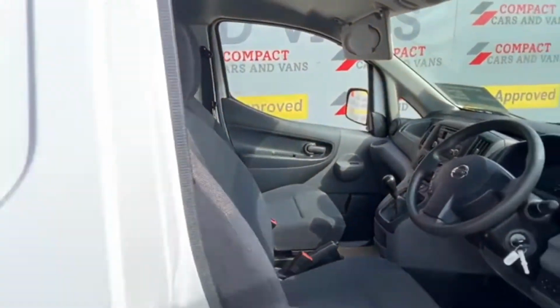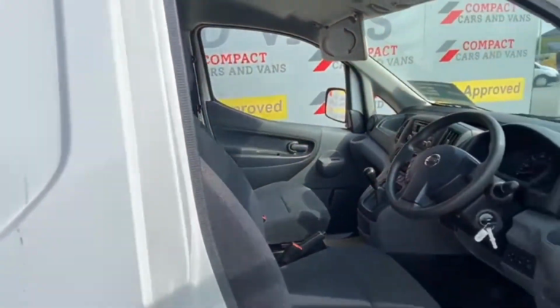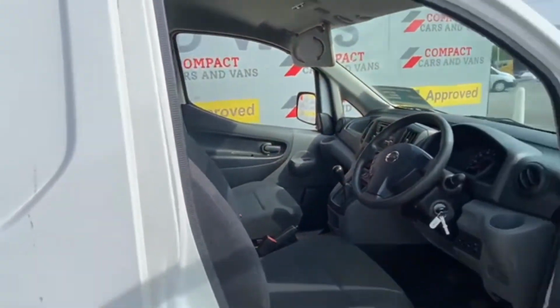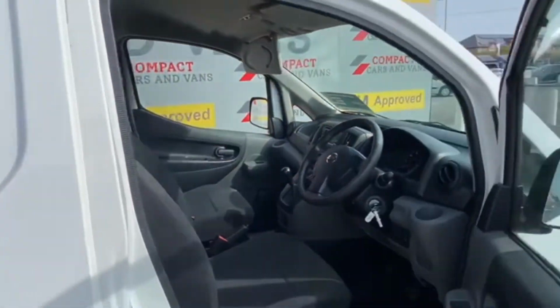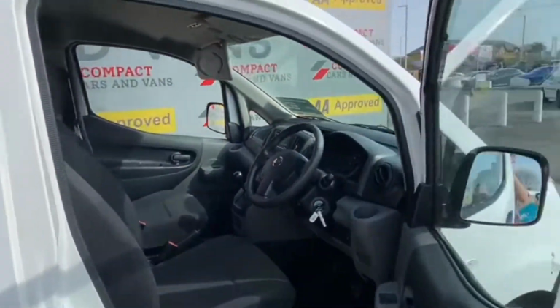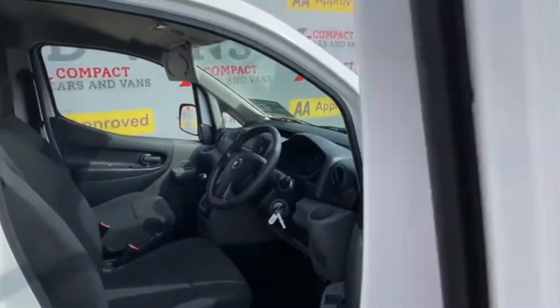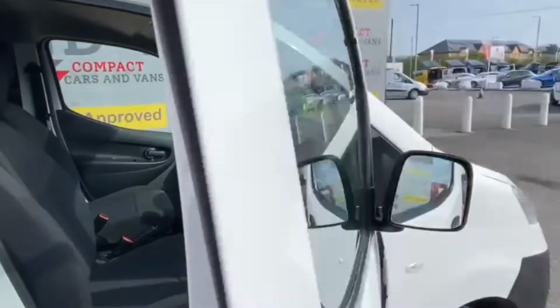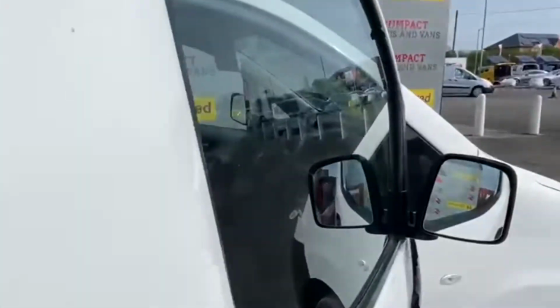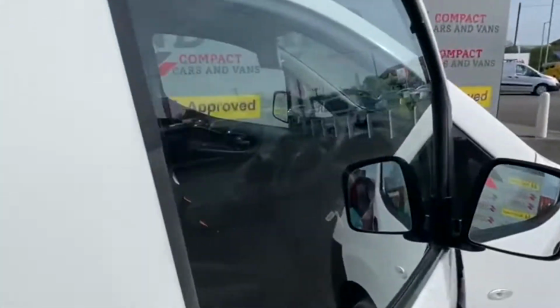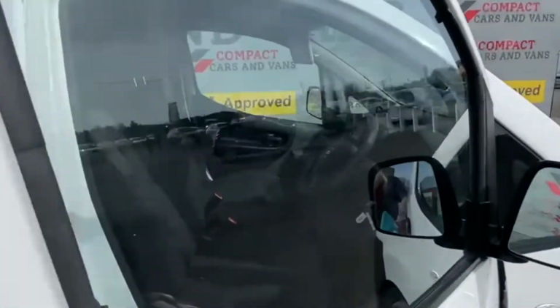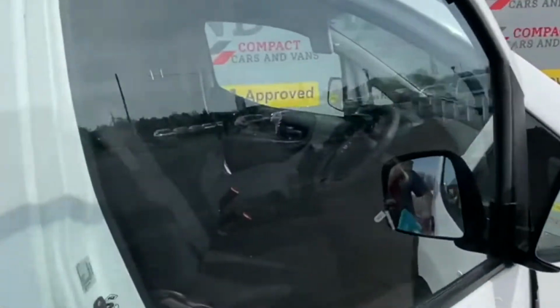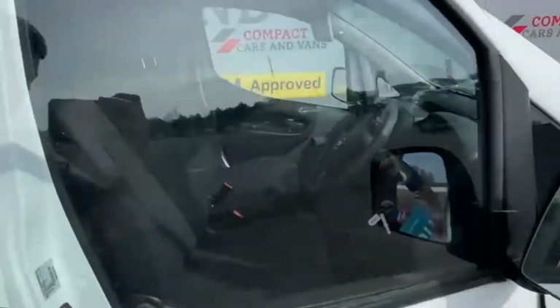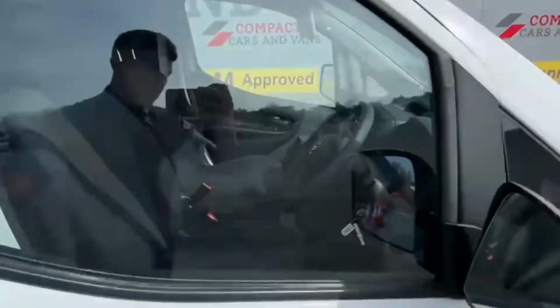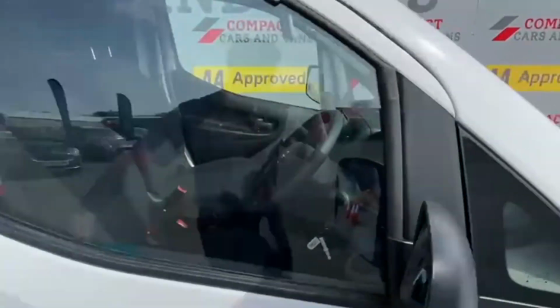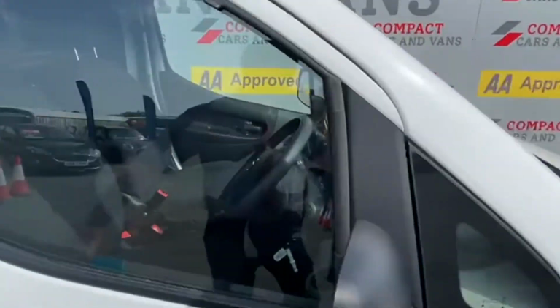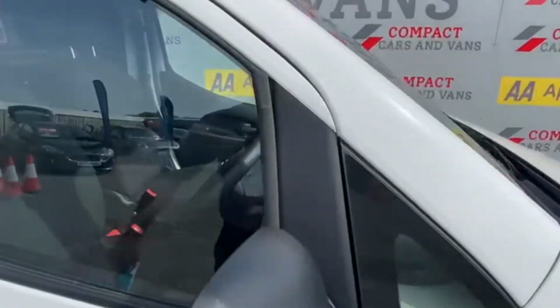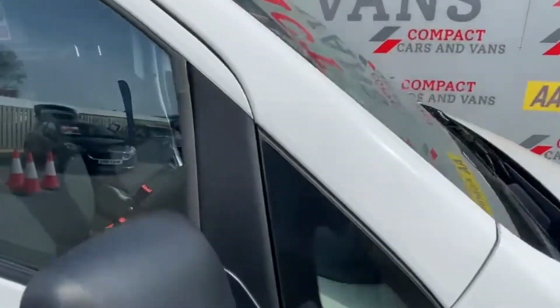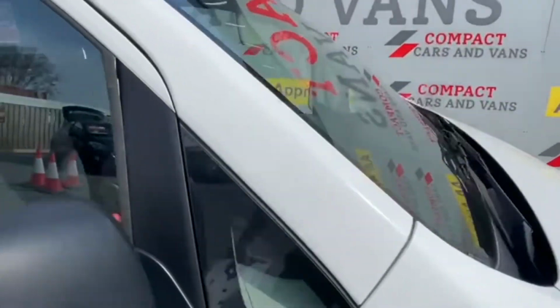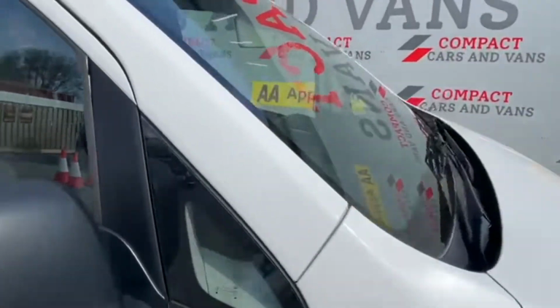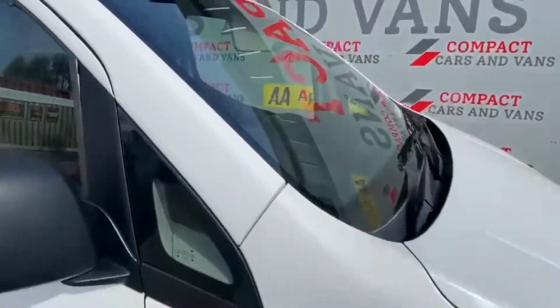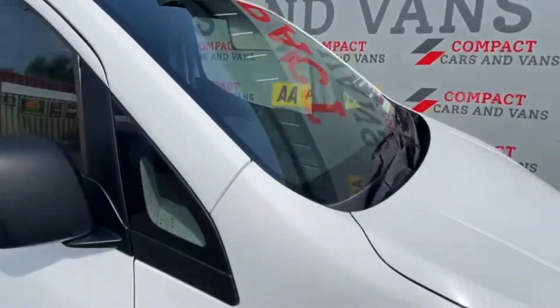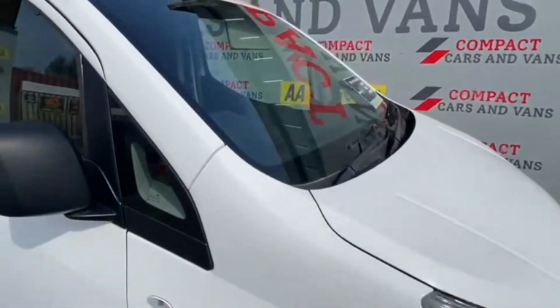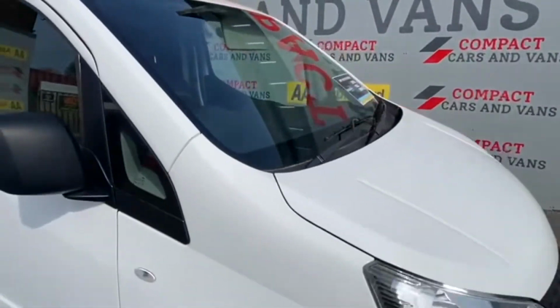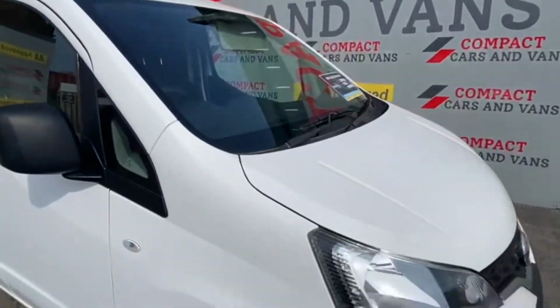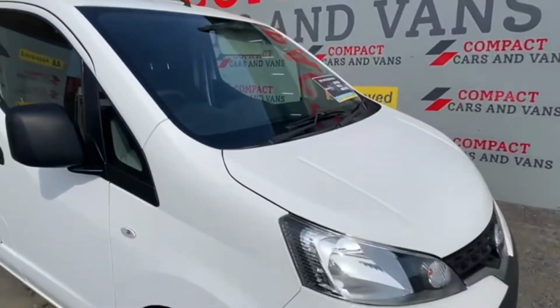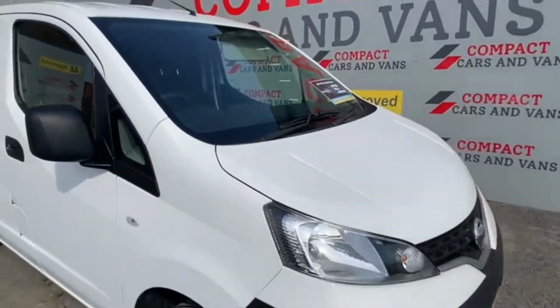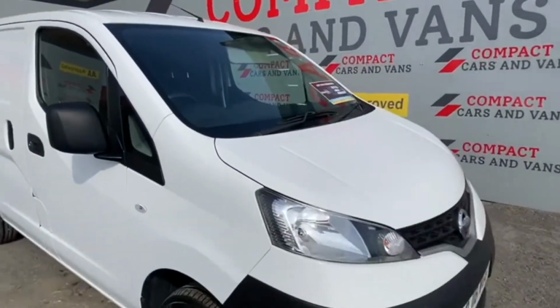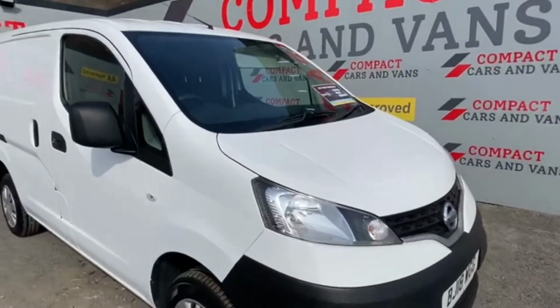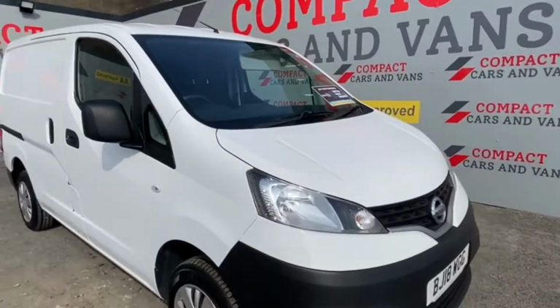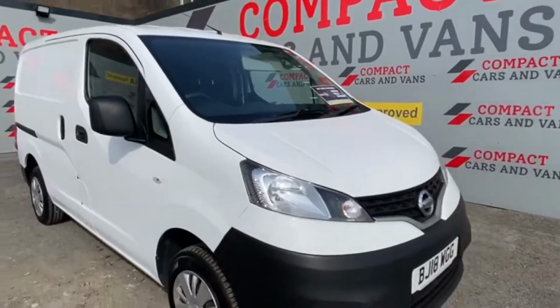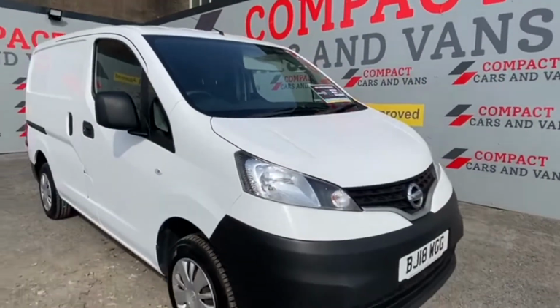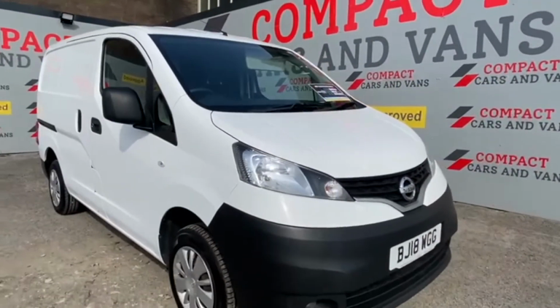Come to Compact Cars and Vans today to see for yourself — we can even arrange a test drive. I promise you, you won't be disappointed.